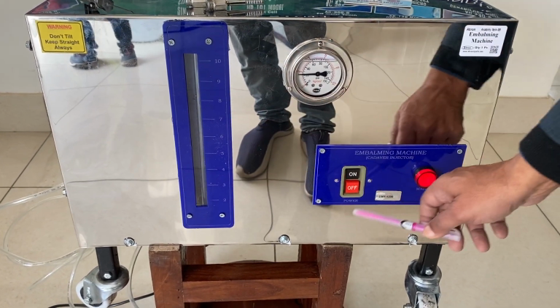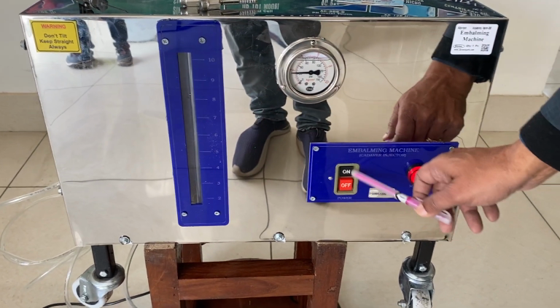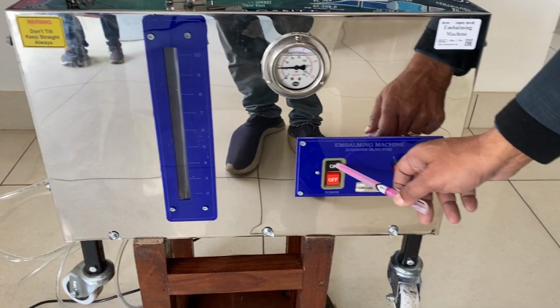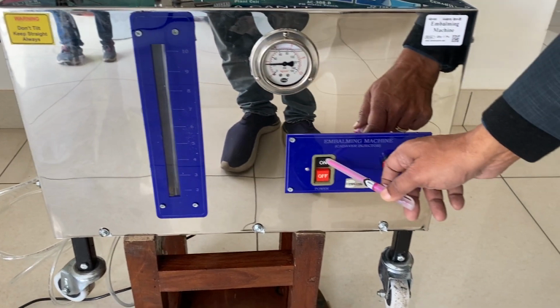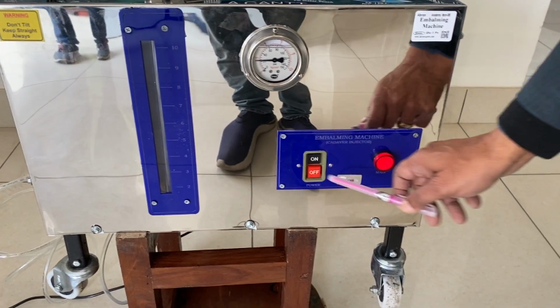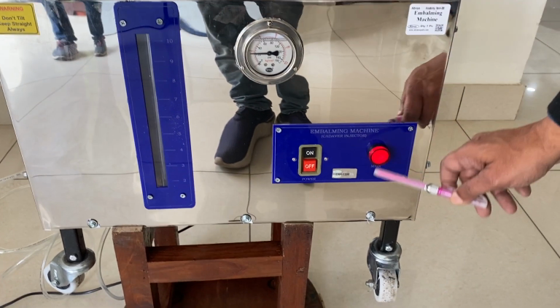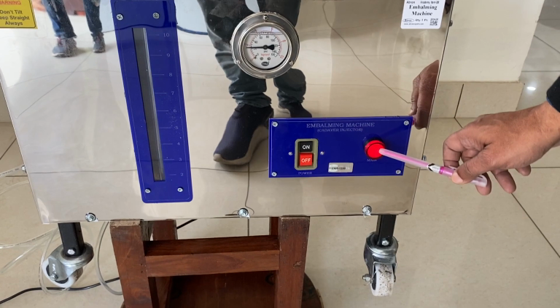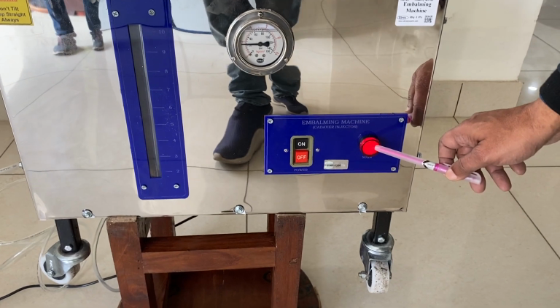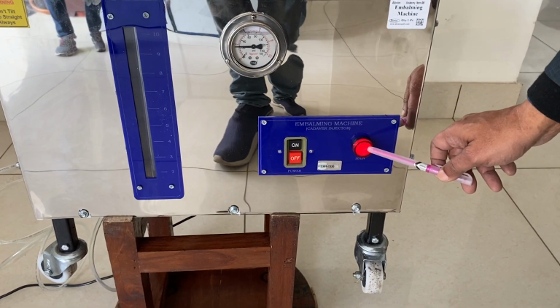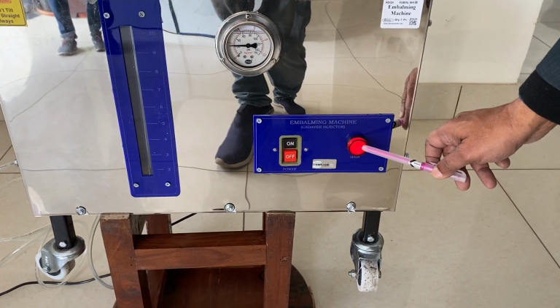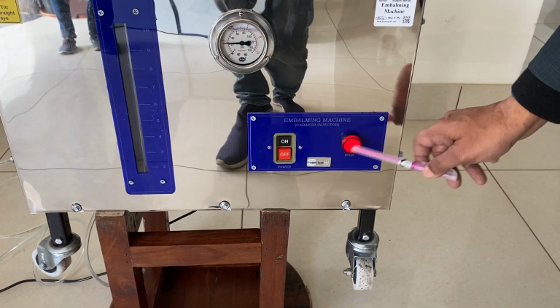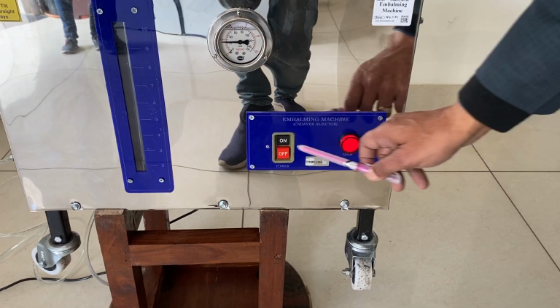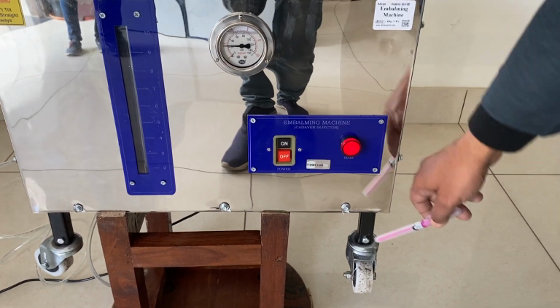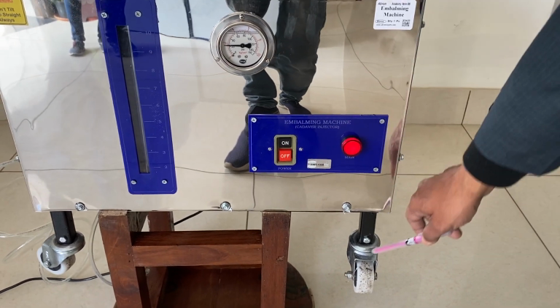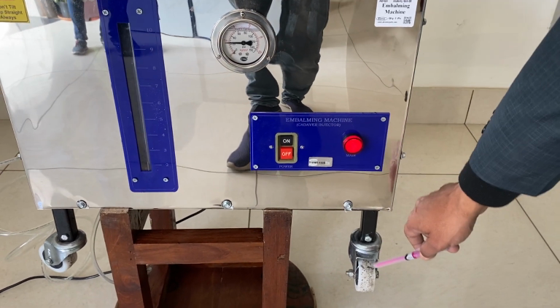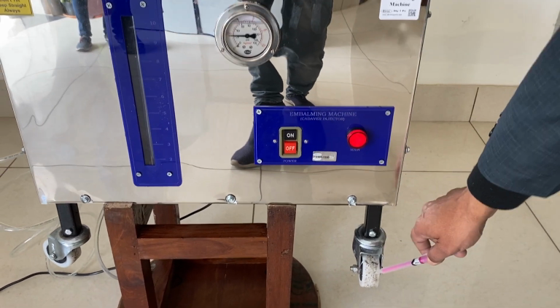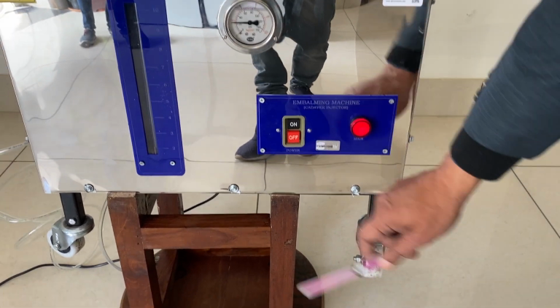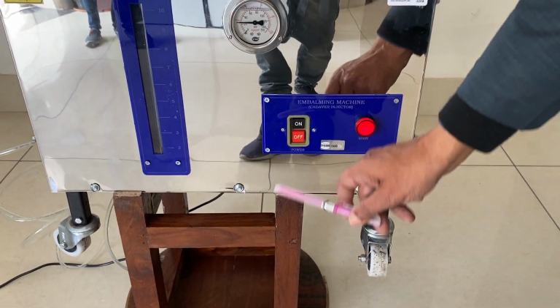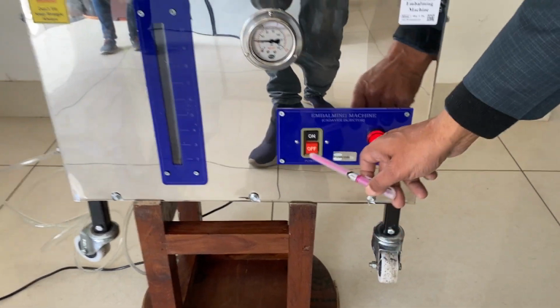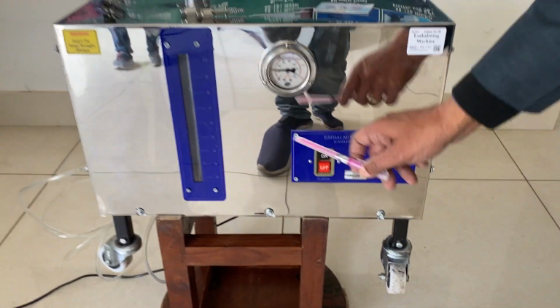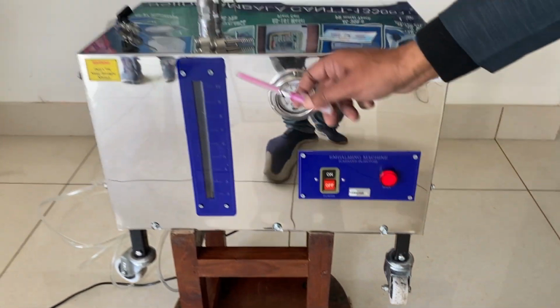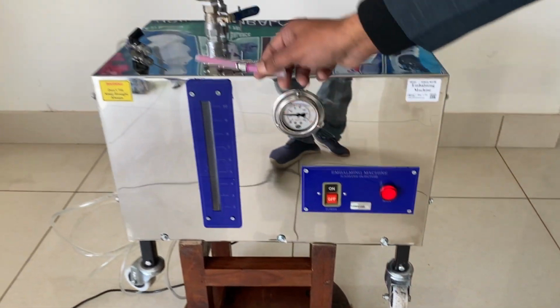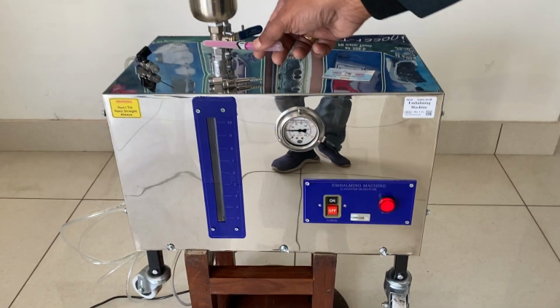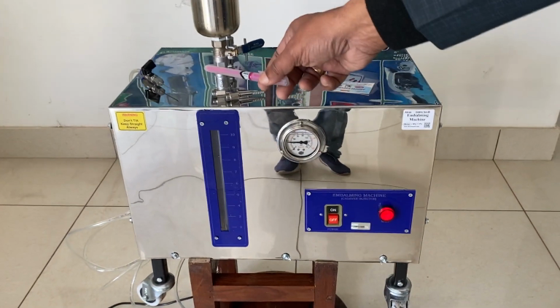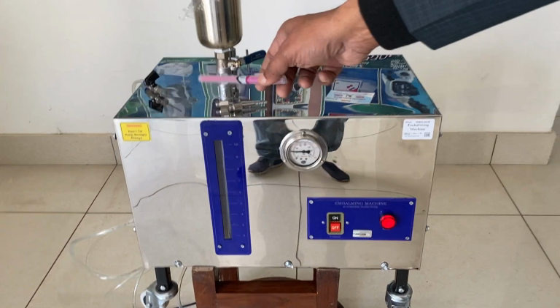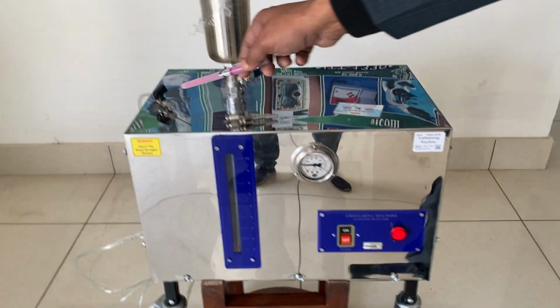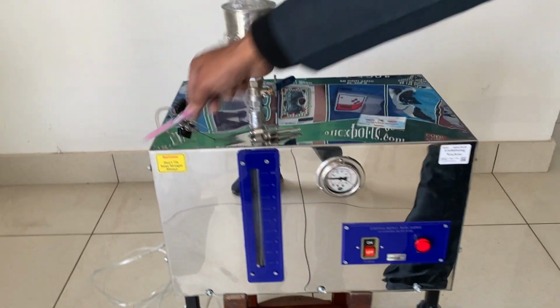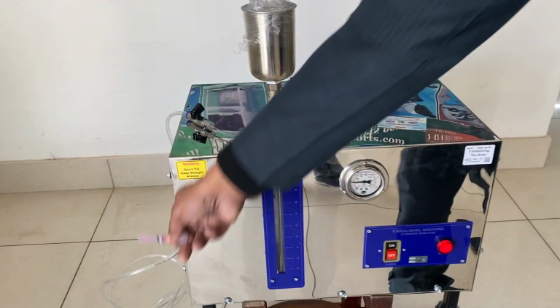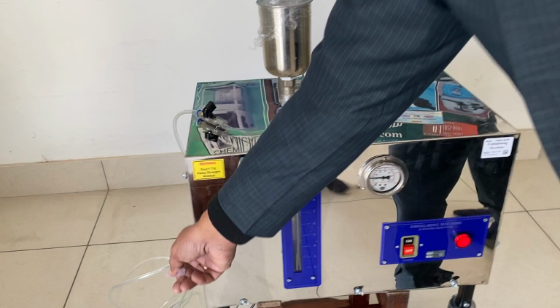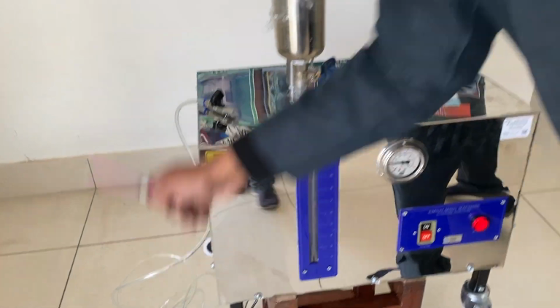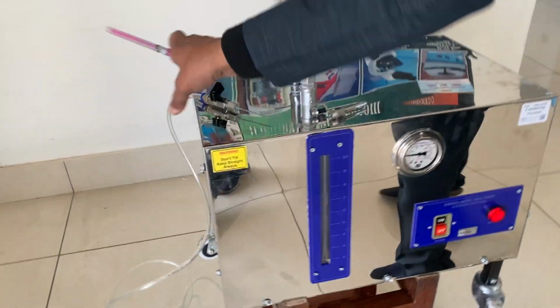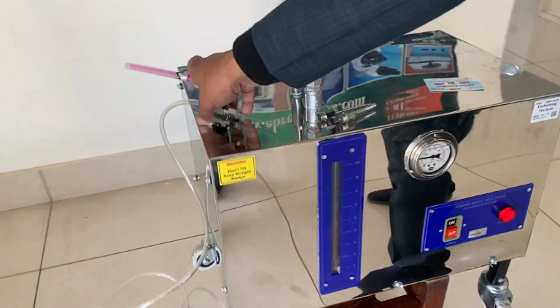And then switch it on. The indicator tells you it's on. These wheels are for moving, and there is one tube here which is attached.